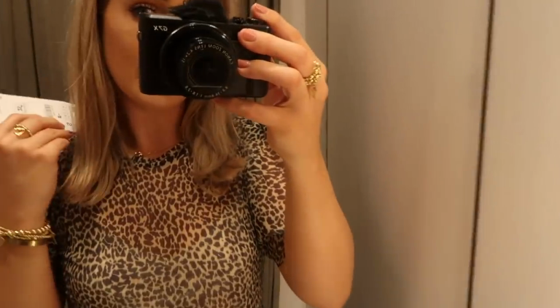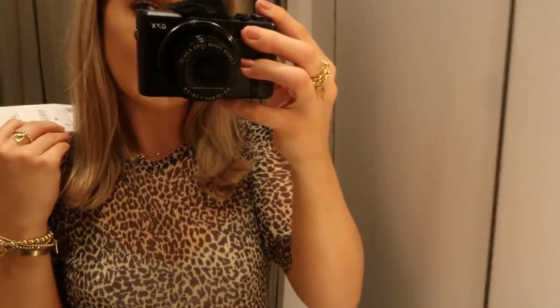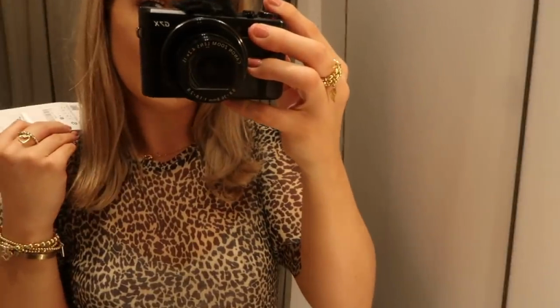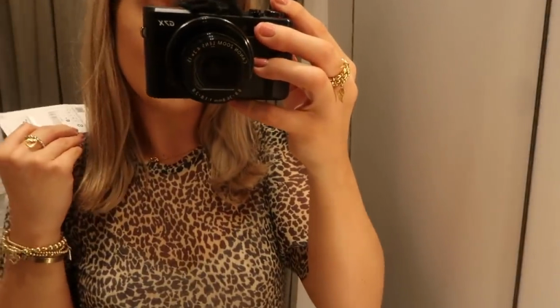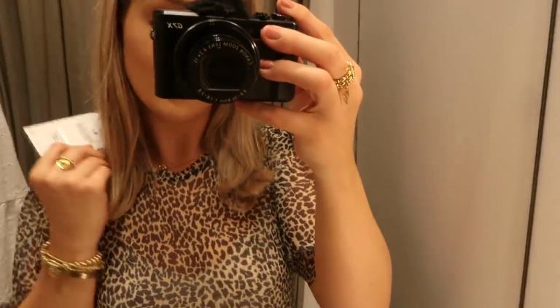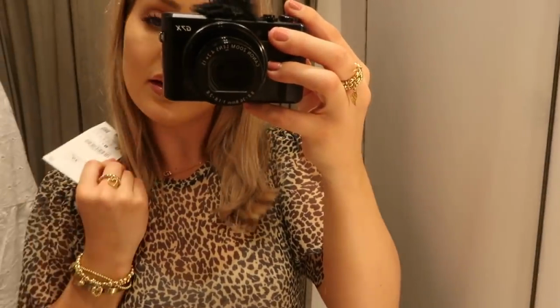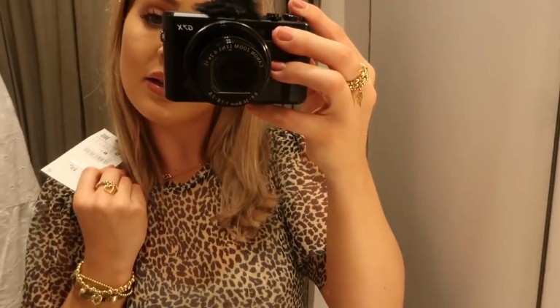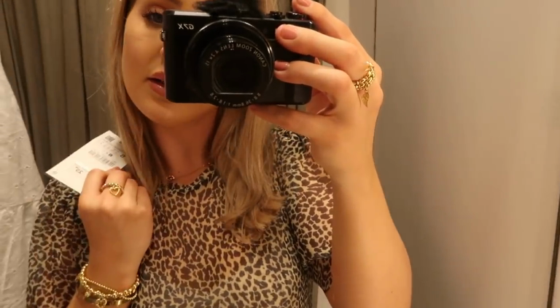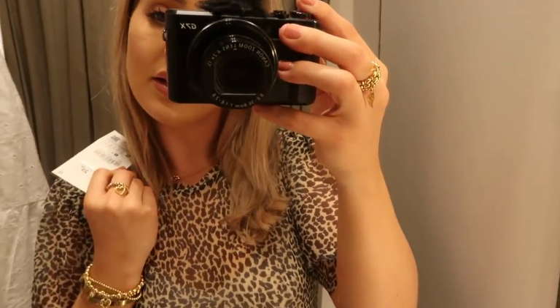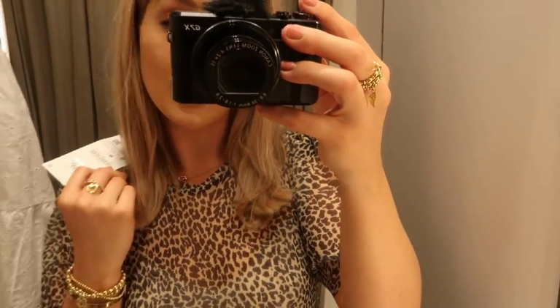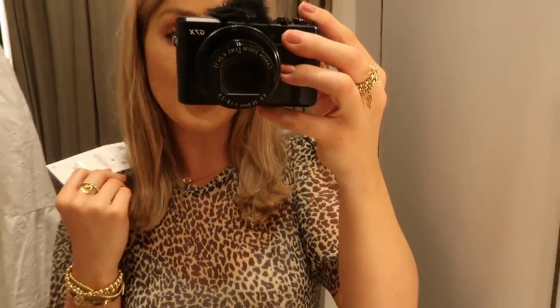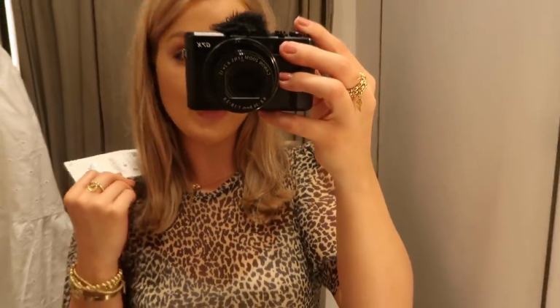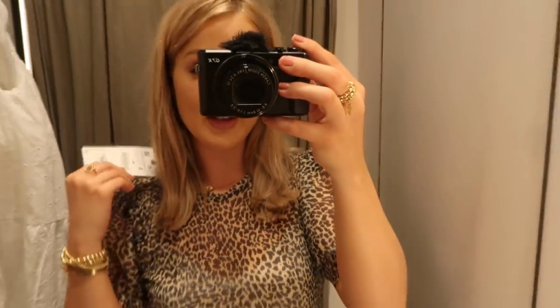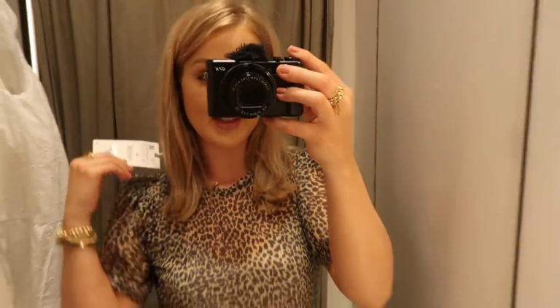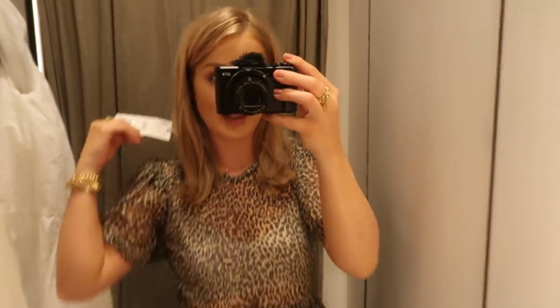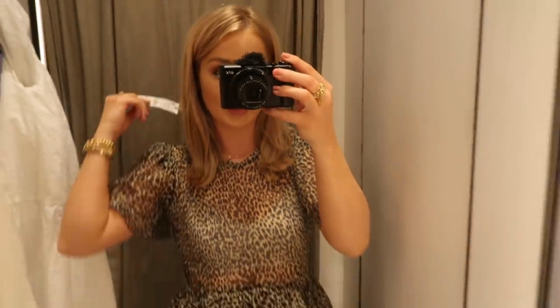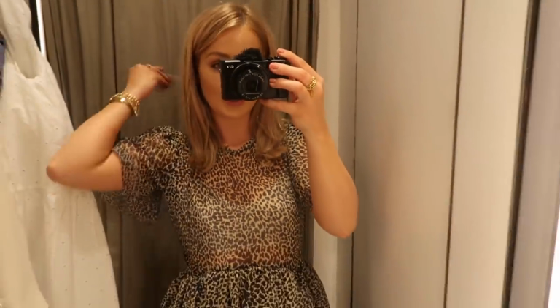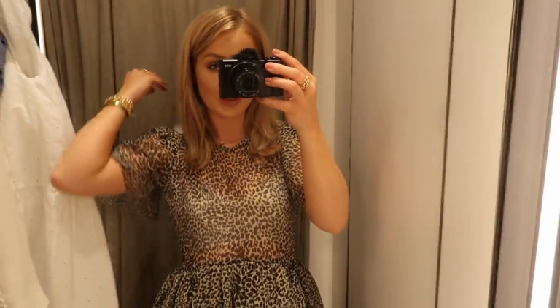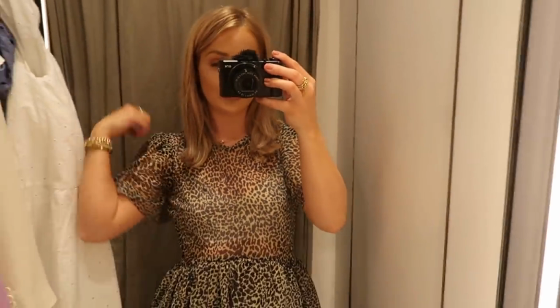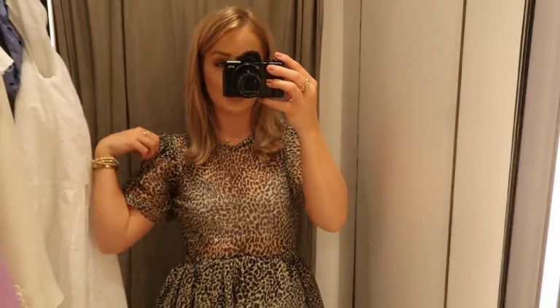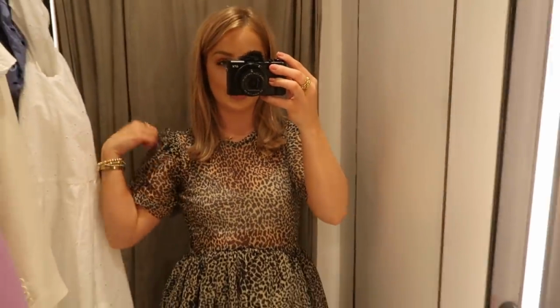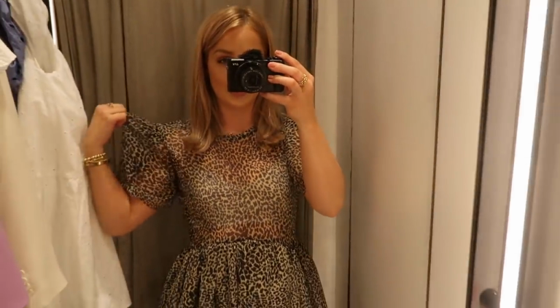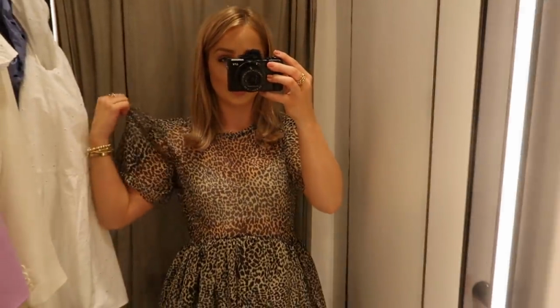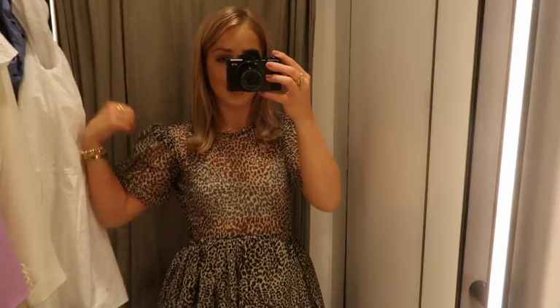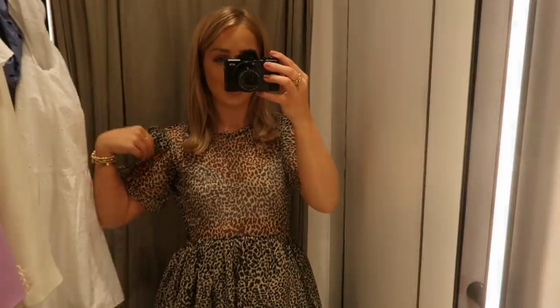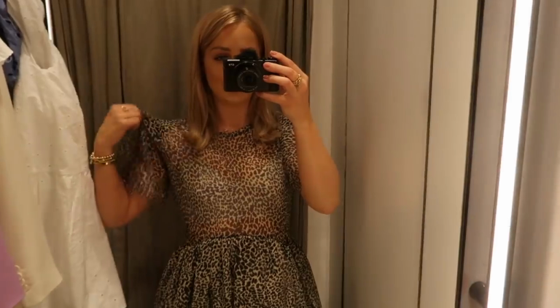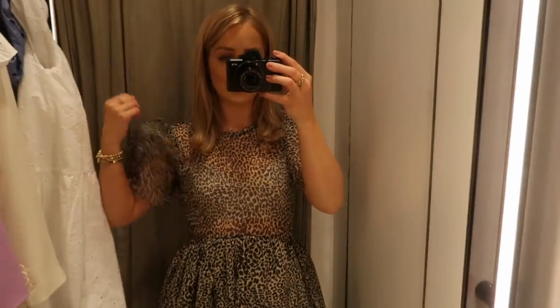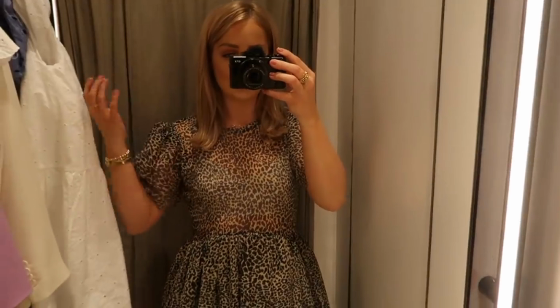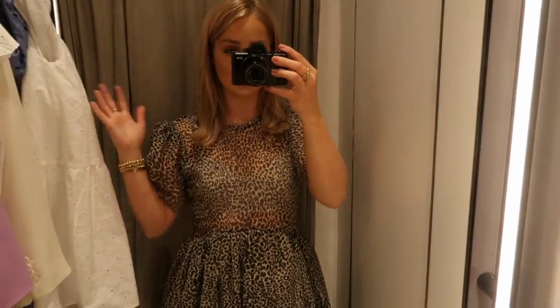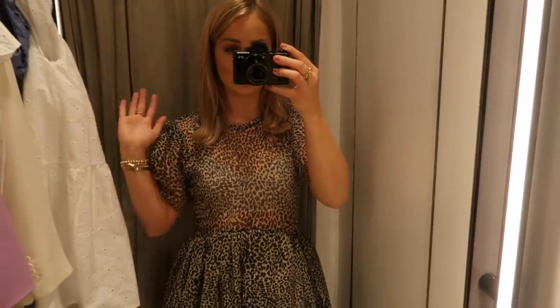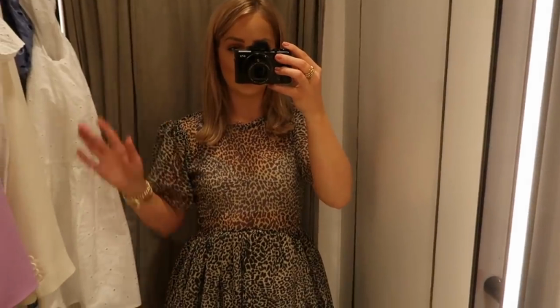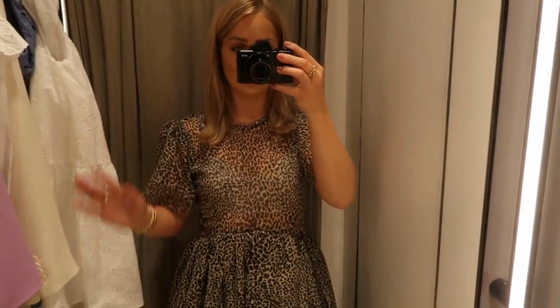The leopard print dress is £25.99 — really cute for a dress like this, and I'm definitely loving the leopard print trend right now.